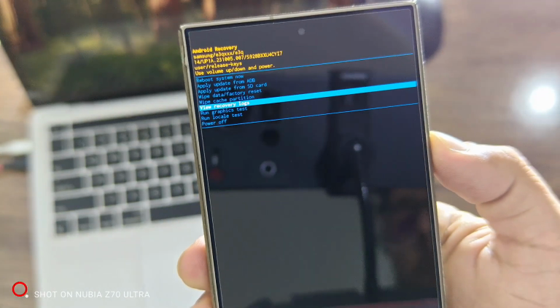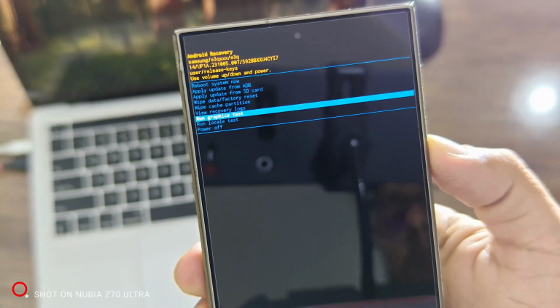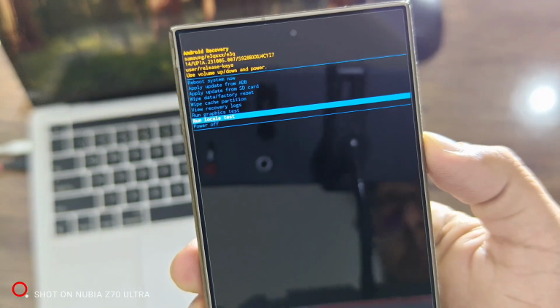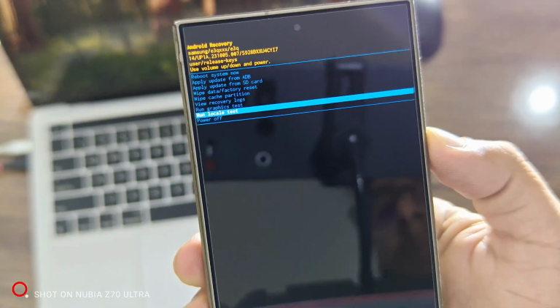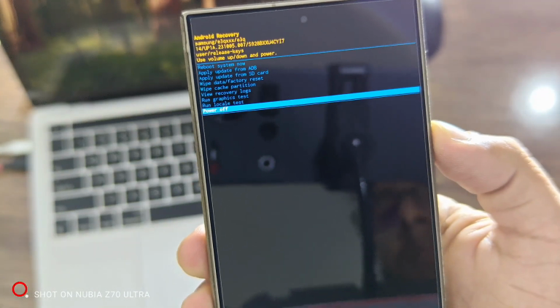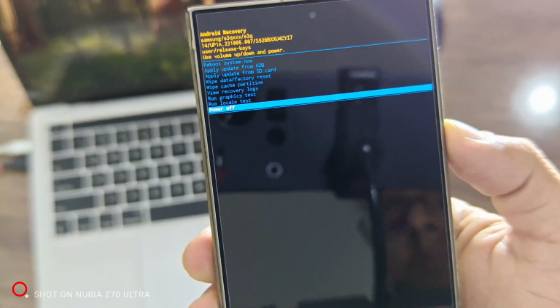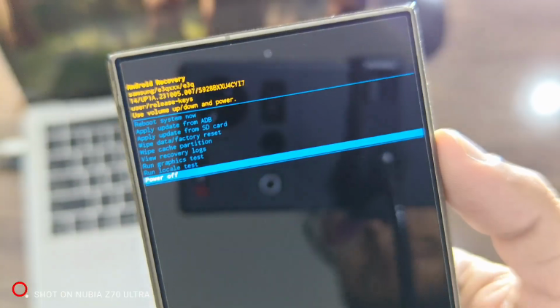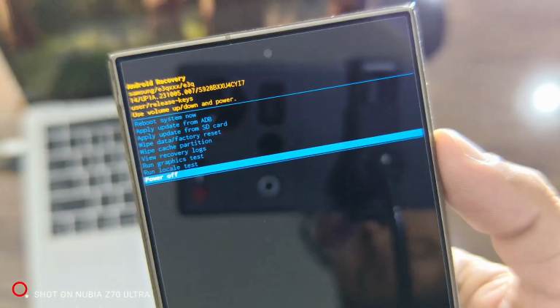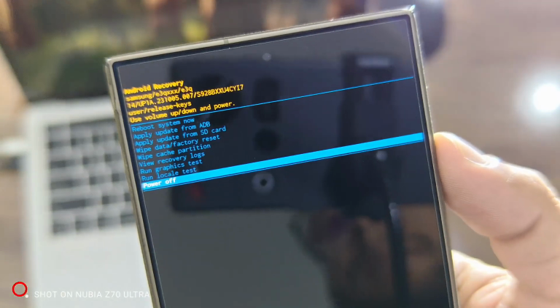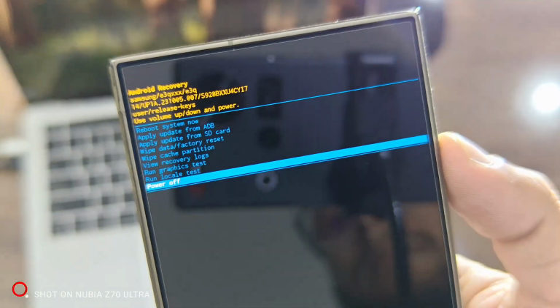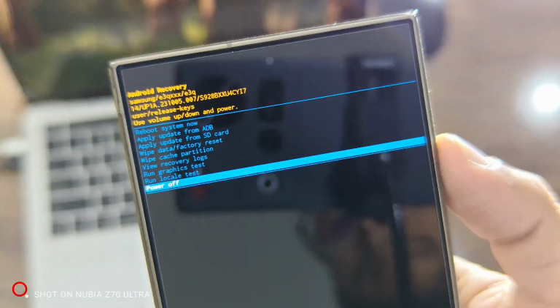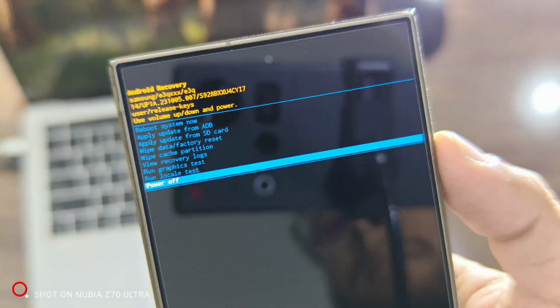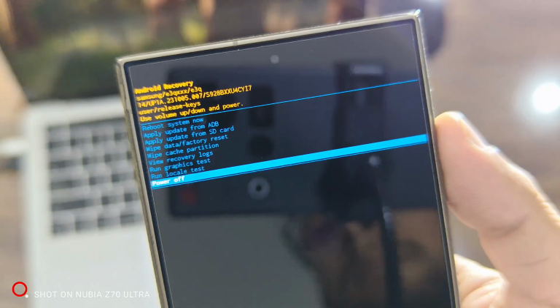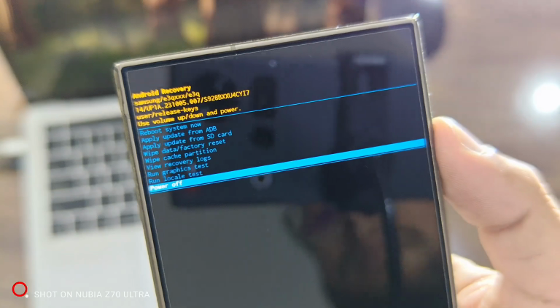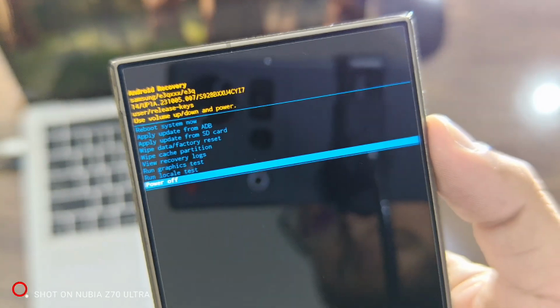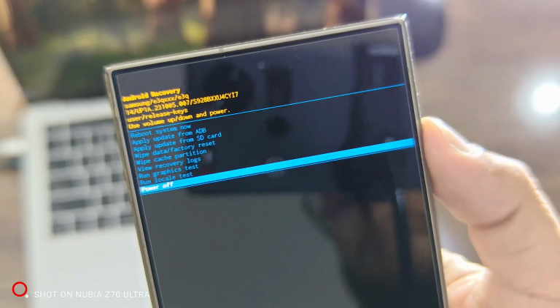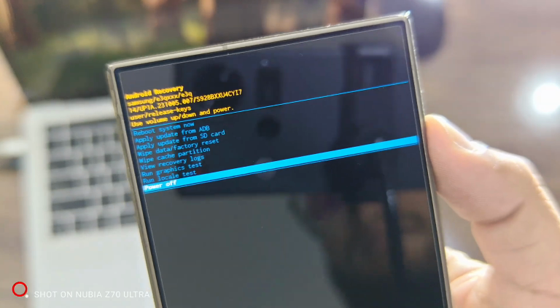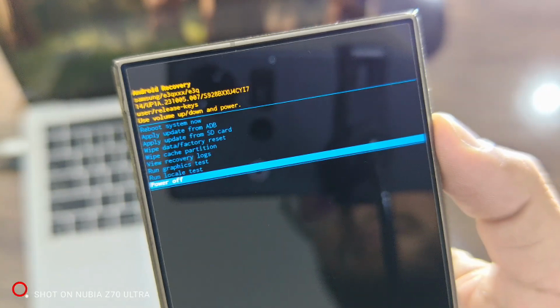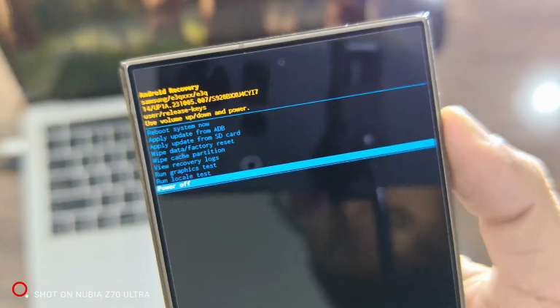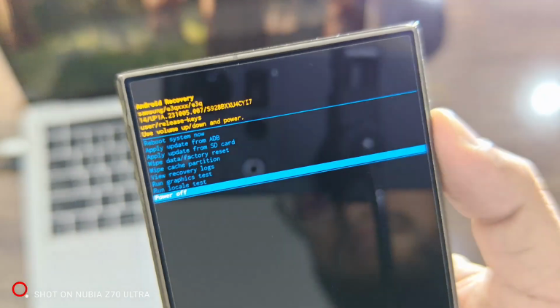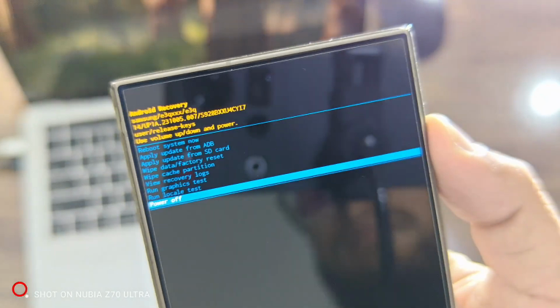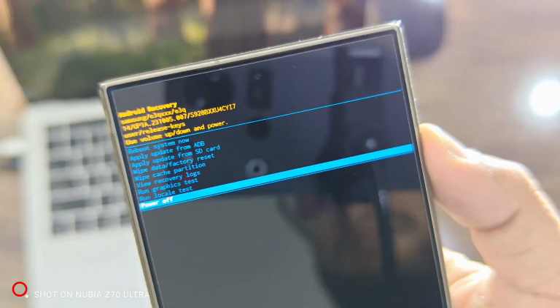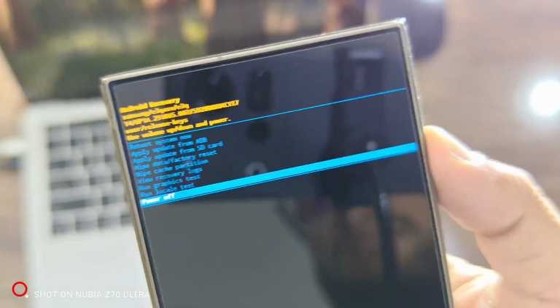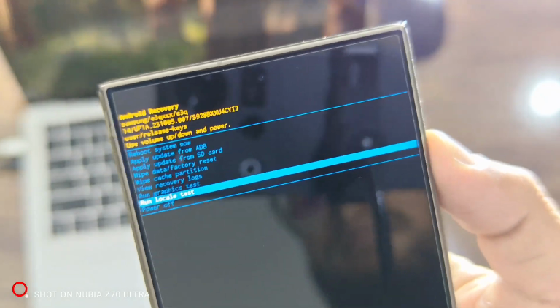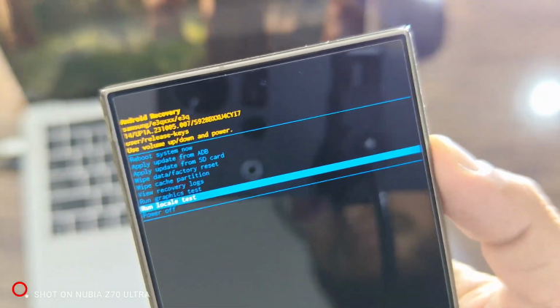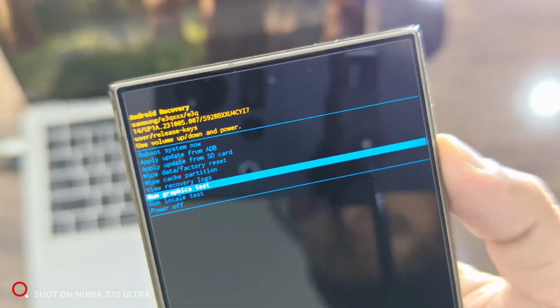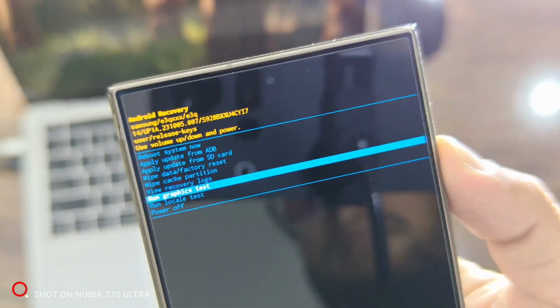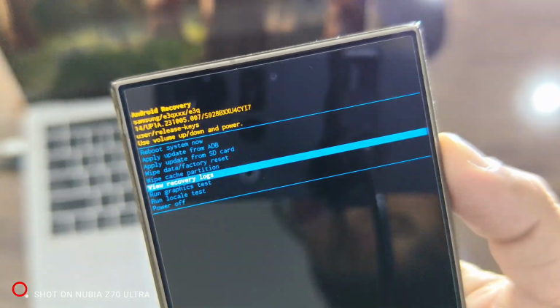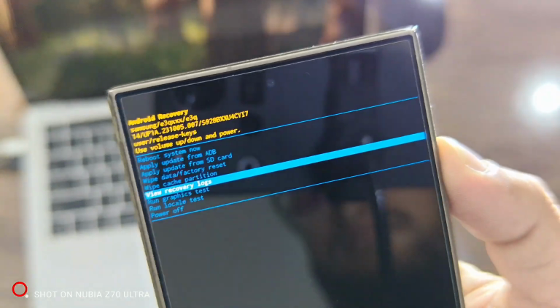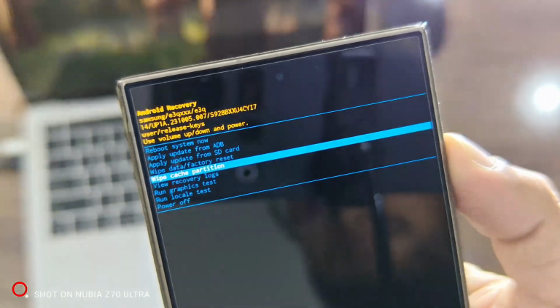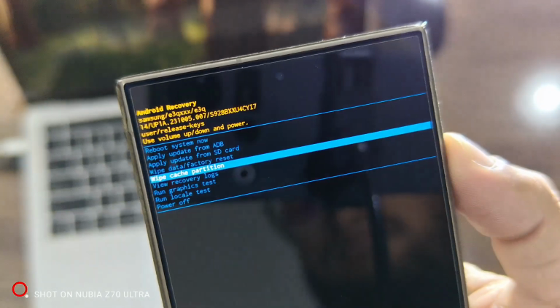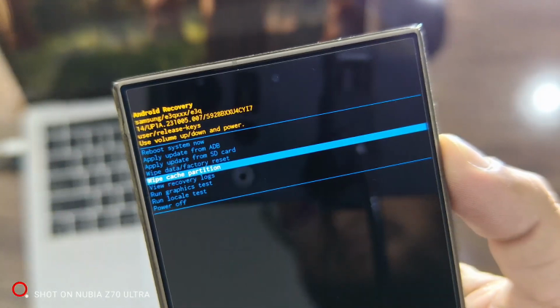Now you'll enter recovery mode. In this mode, the touchscreen won't work, so use the volume buttons to scroll and the power button to select.